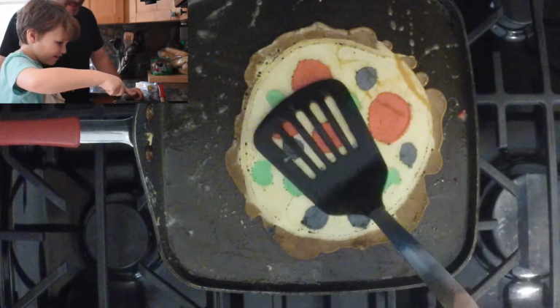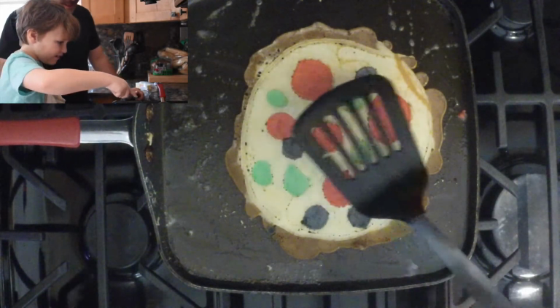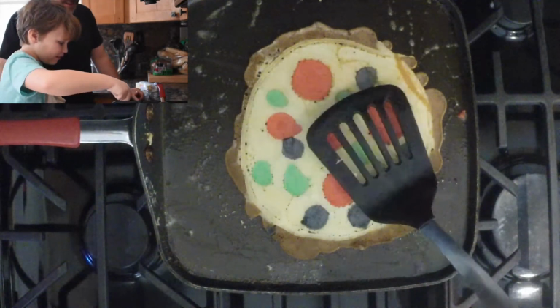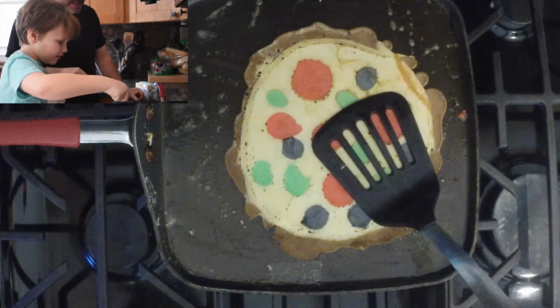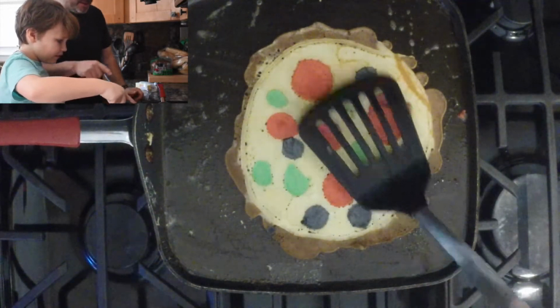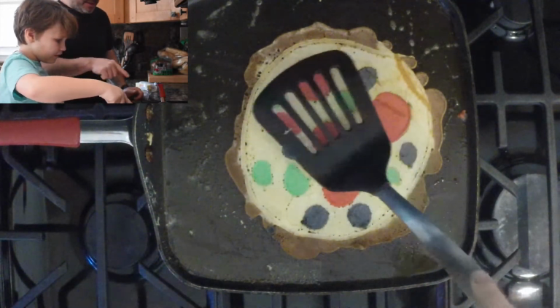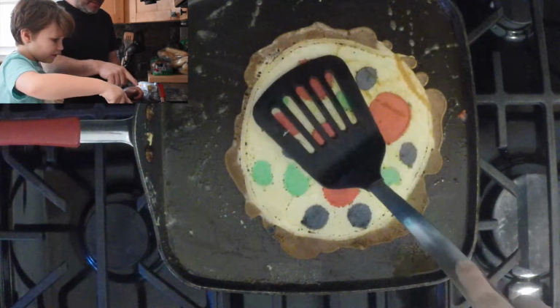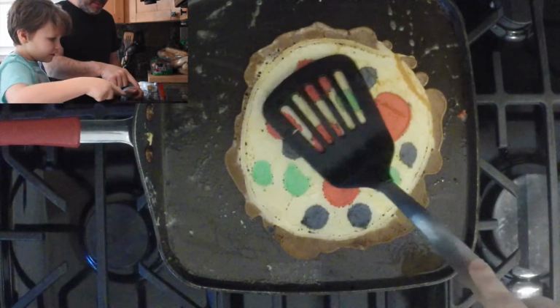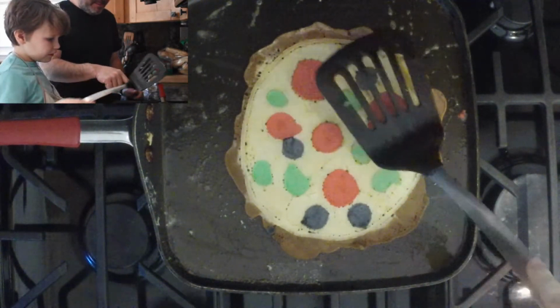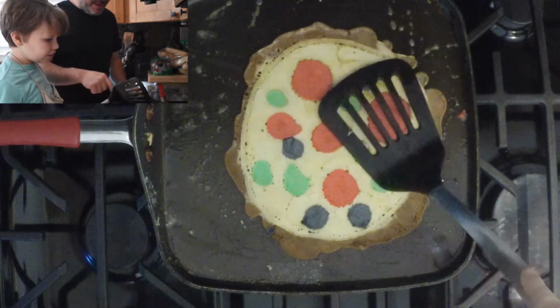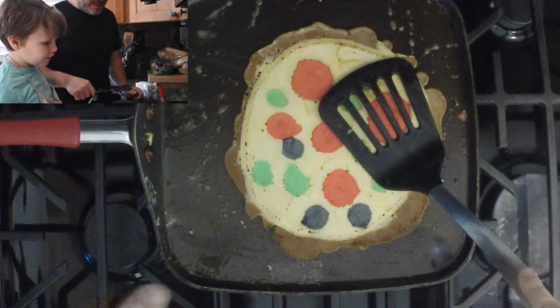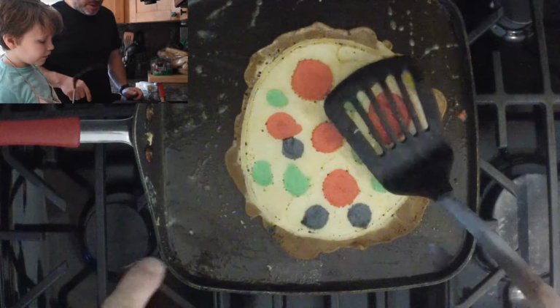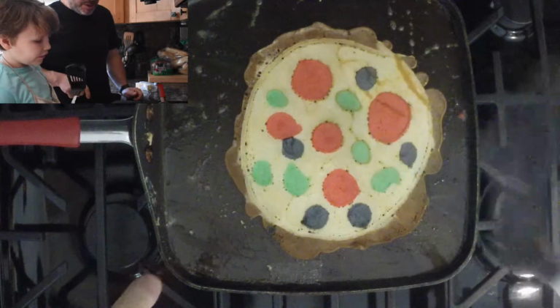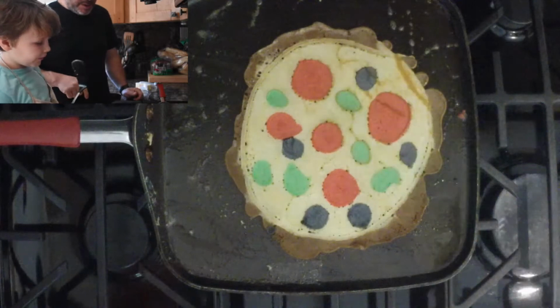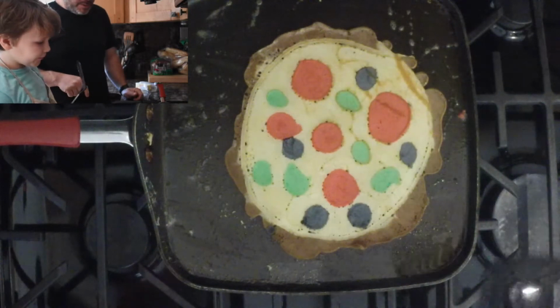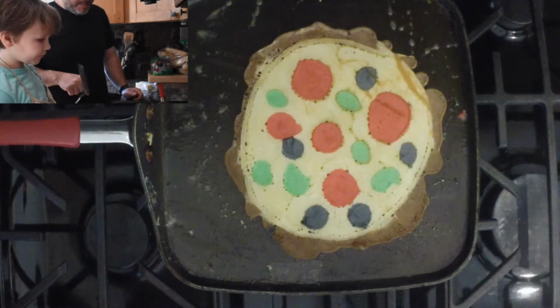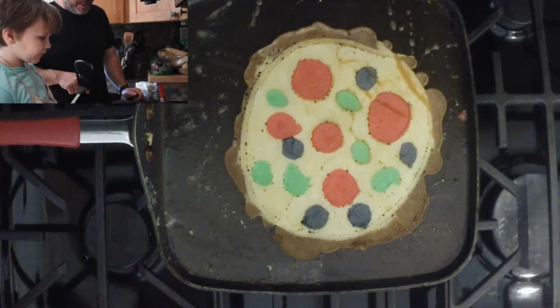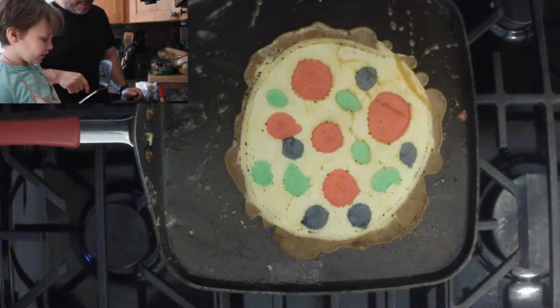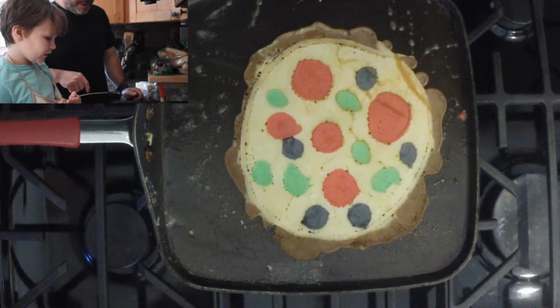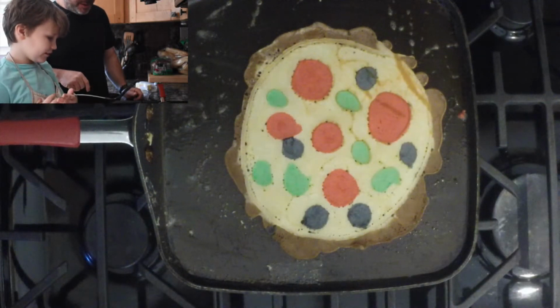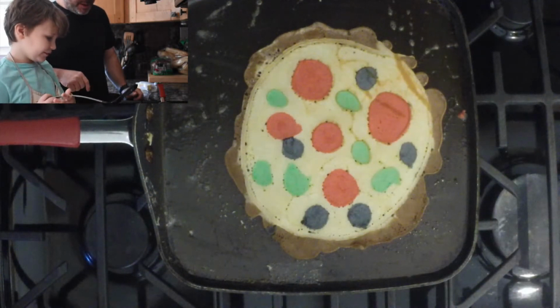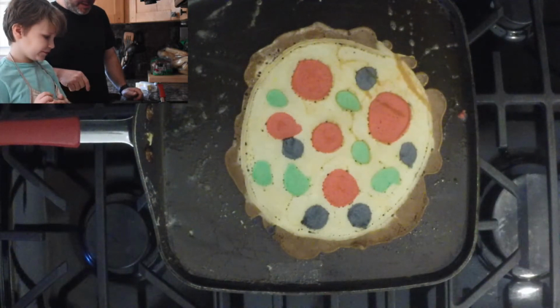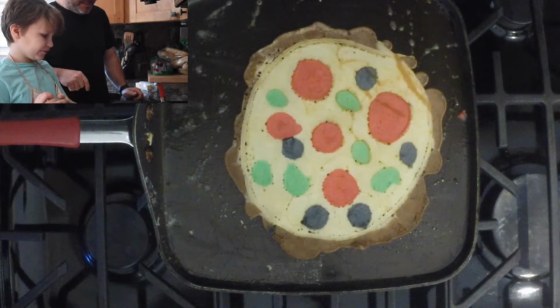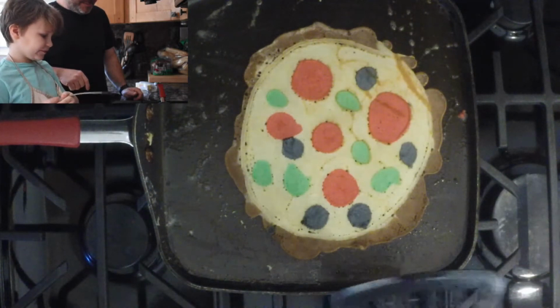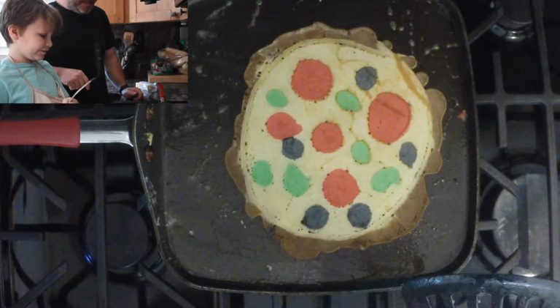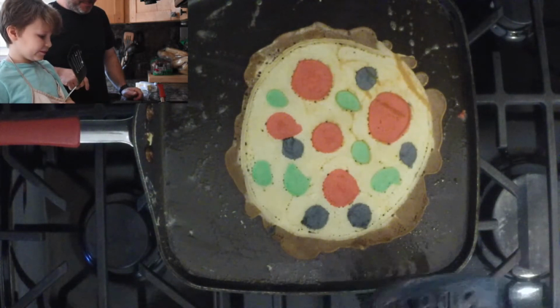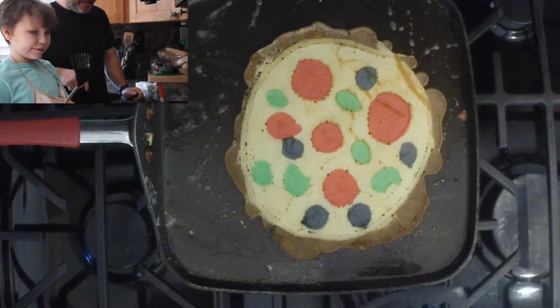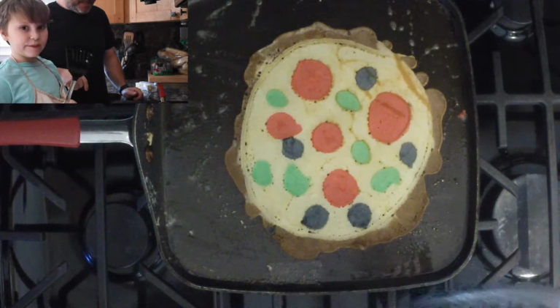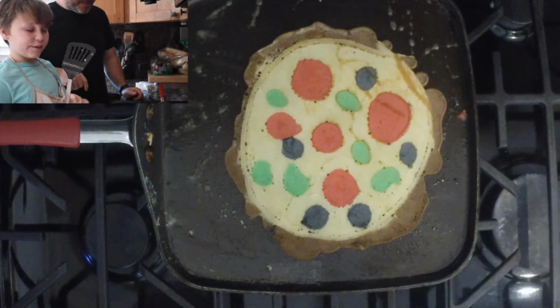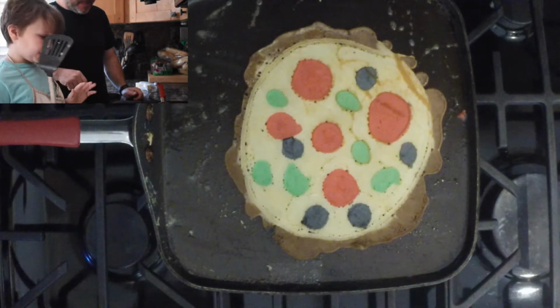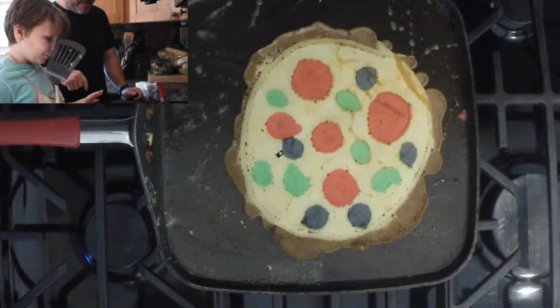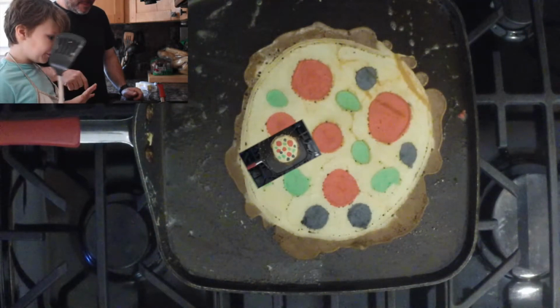Alright, let that cook. Give it about a minute. It's gonna cook, and then we can put it on the plate so you can eat it. Hopefully.